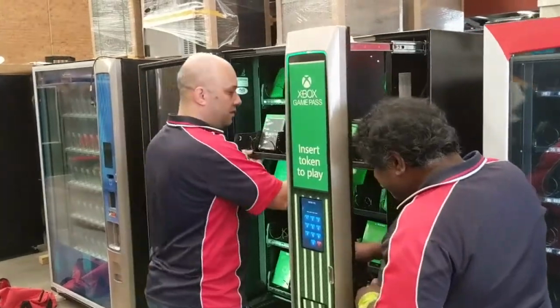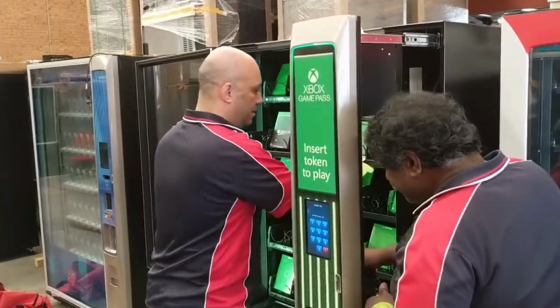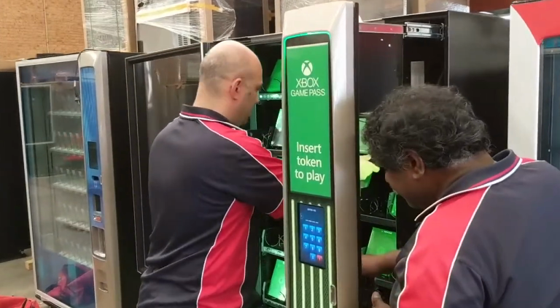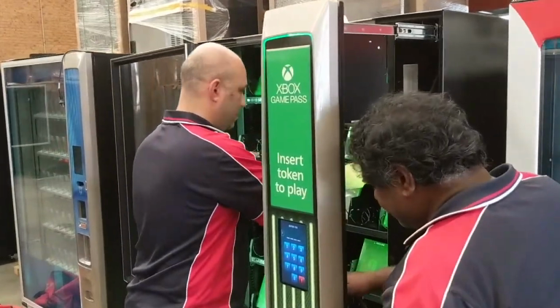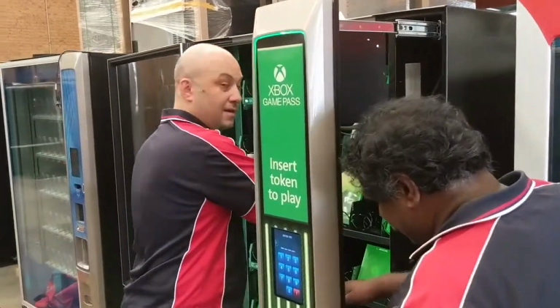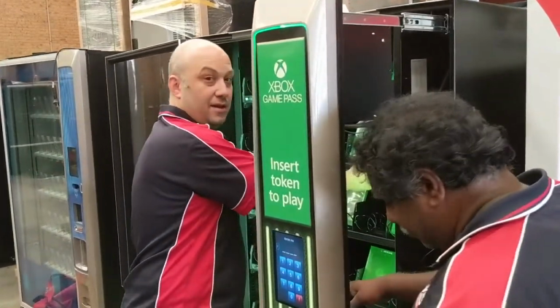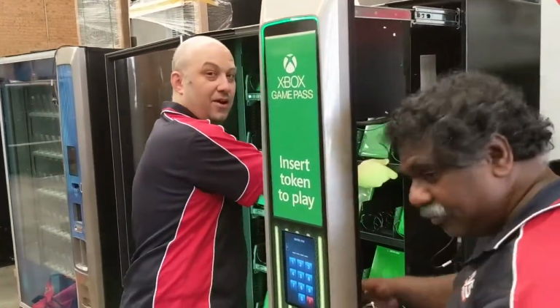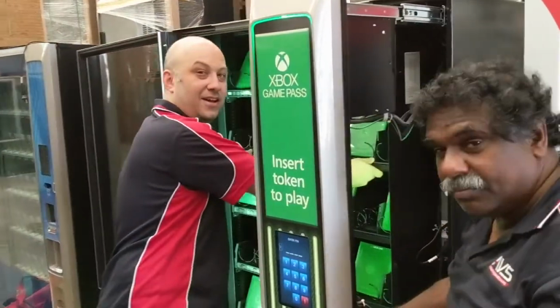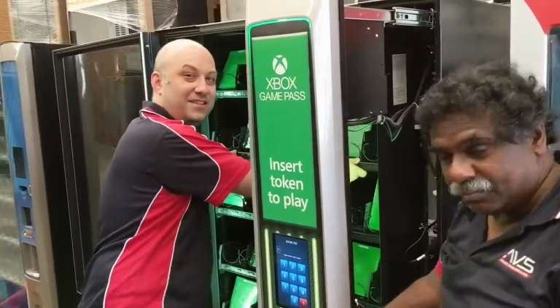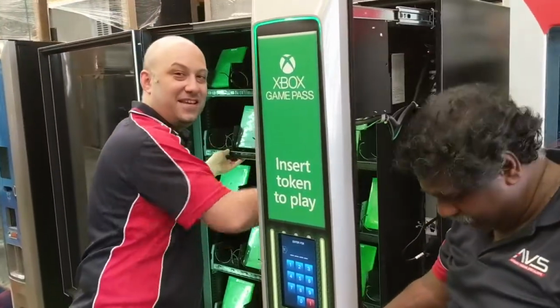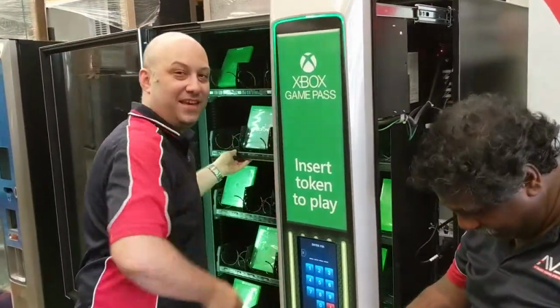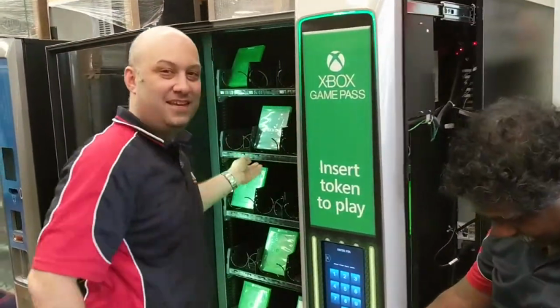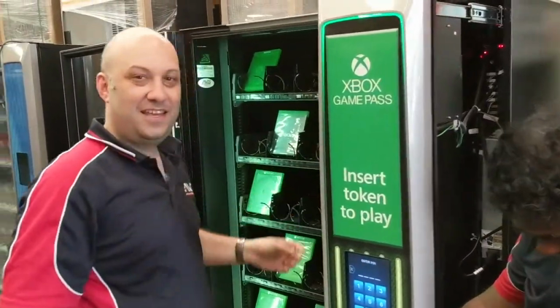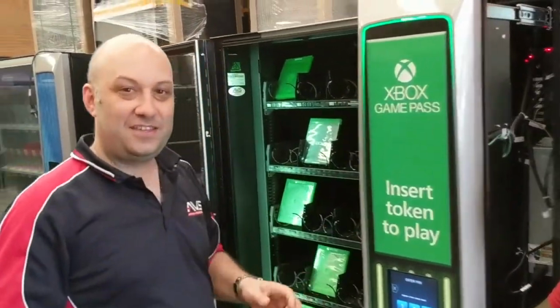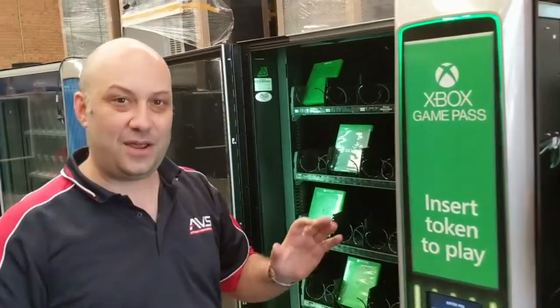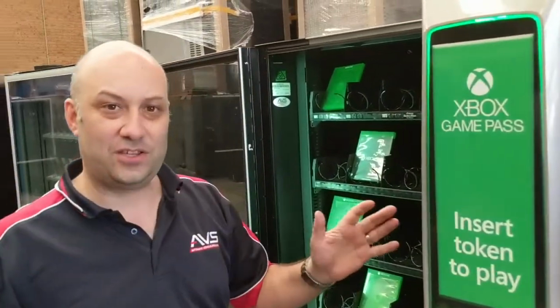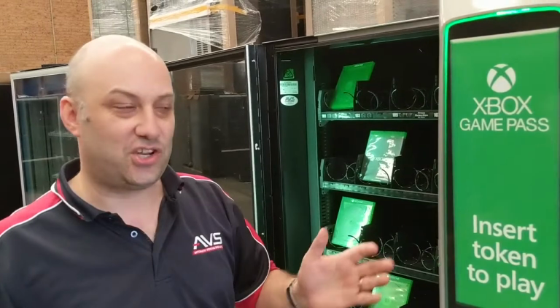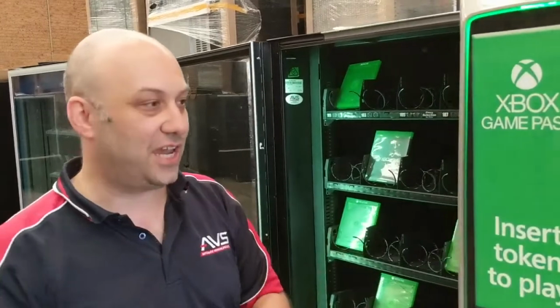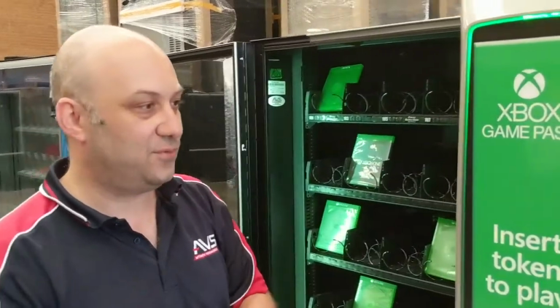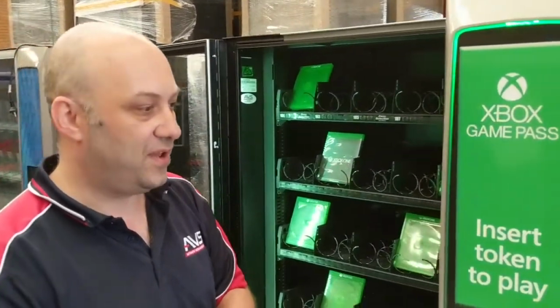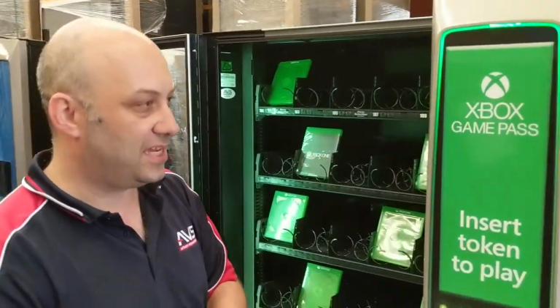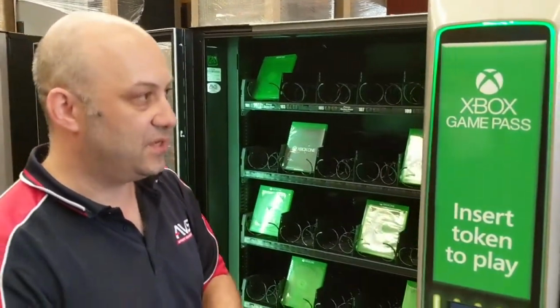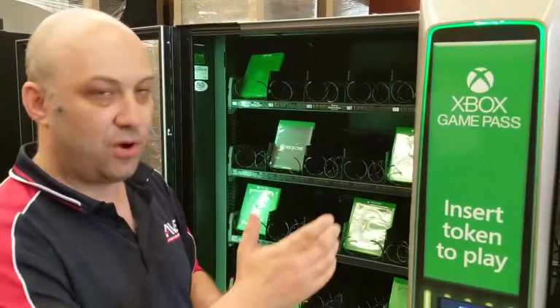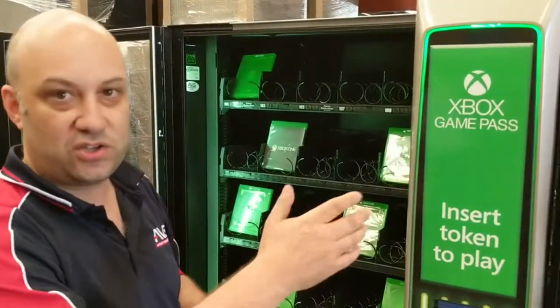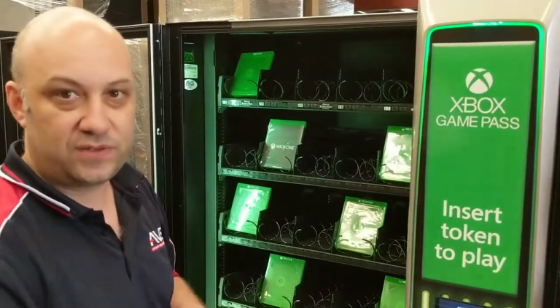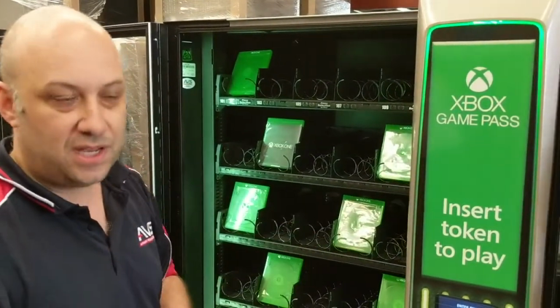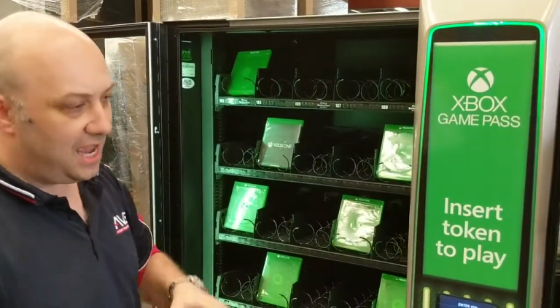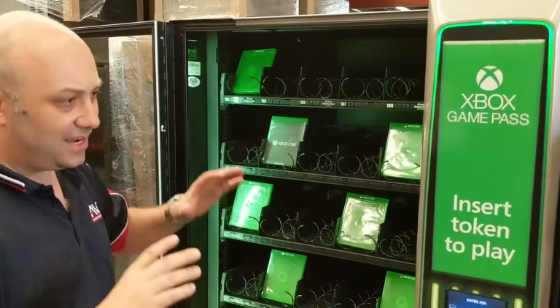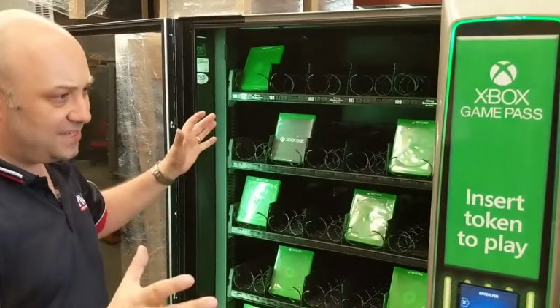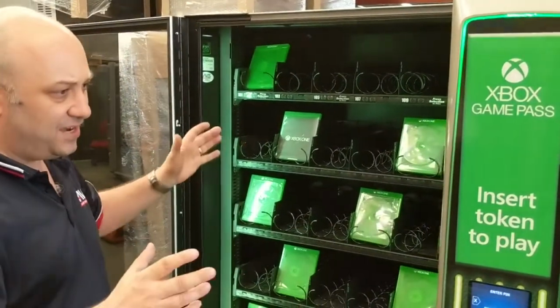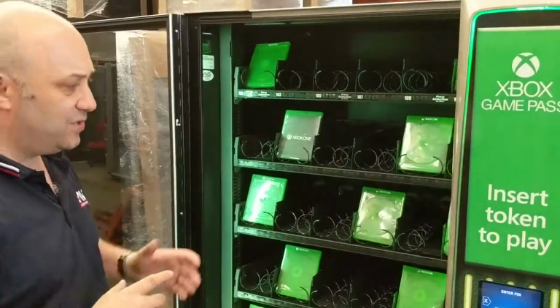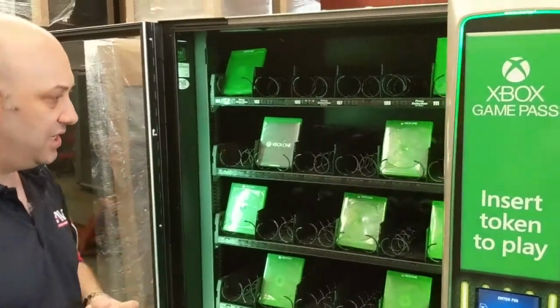Hey boys! Hi, I didn't see you there. Today I'd like to showcase one of our customers, Microsoft, and our custom vending machine.